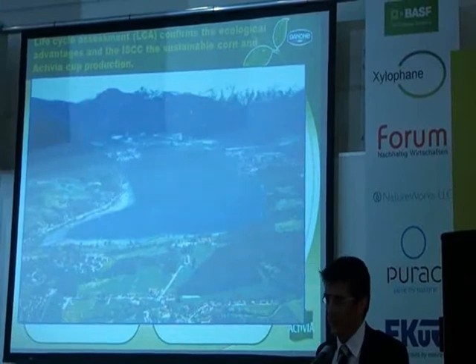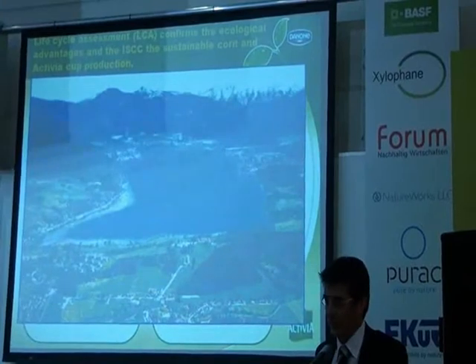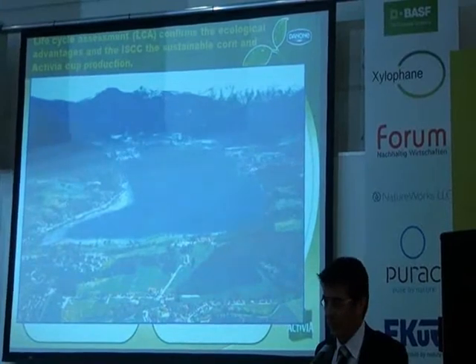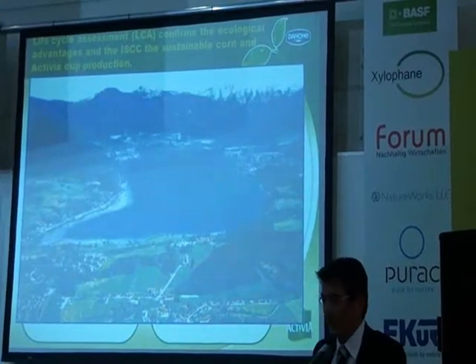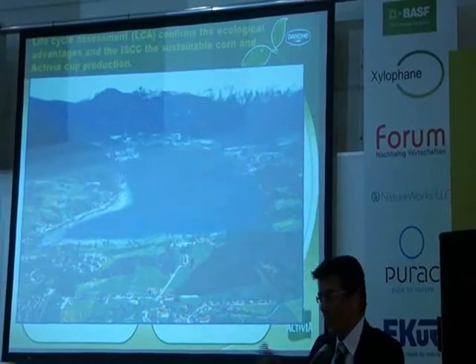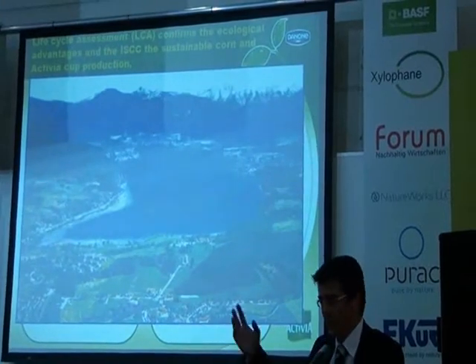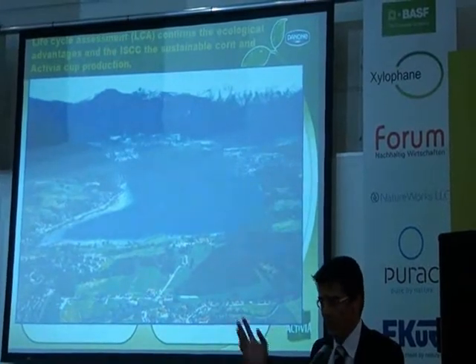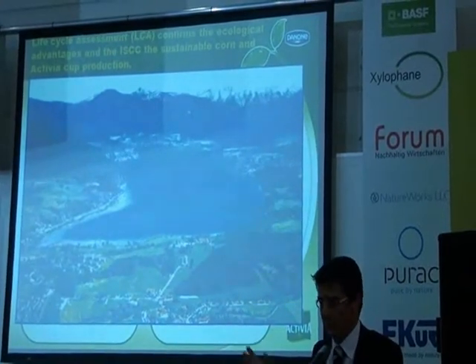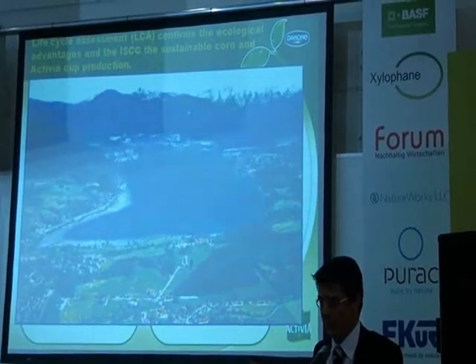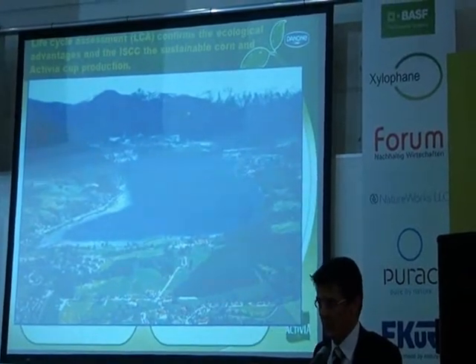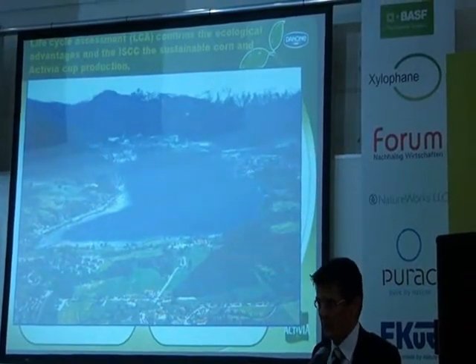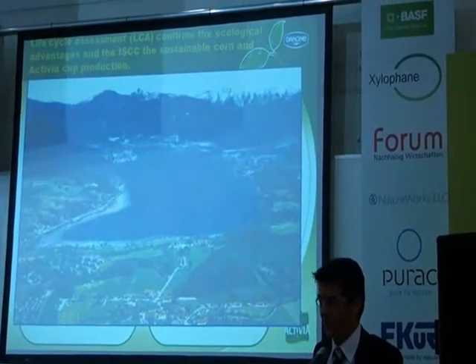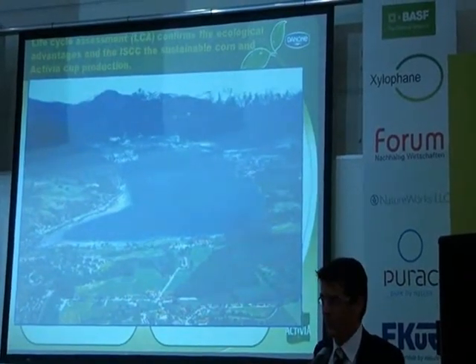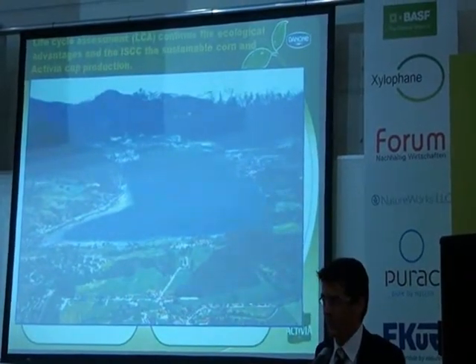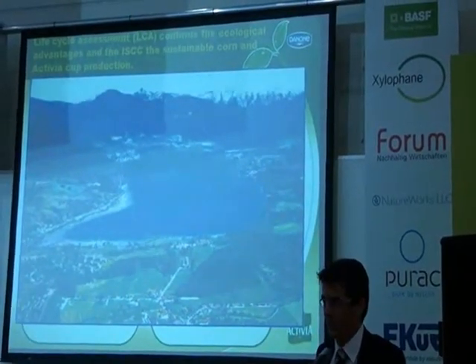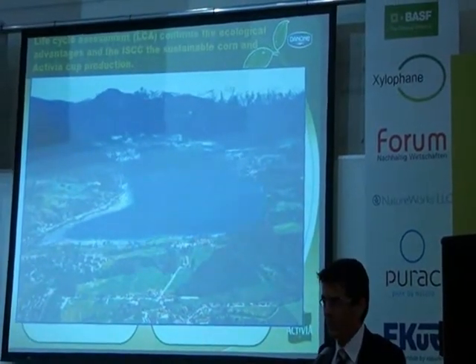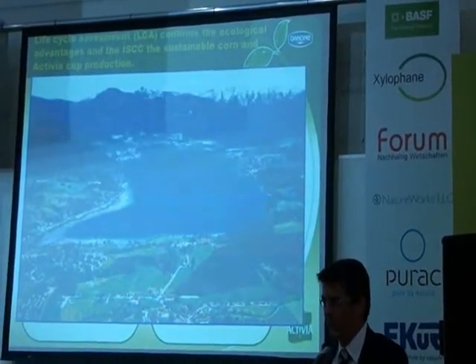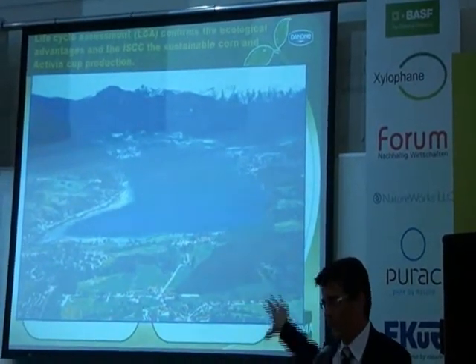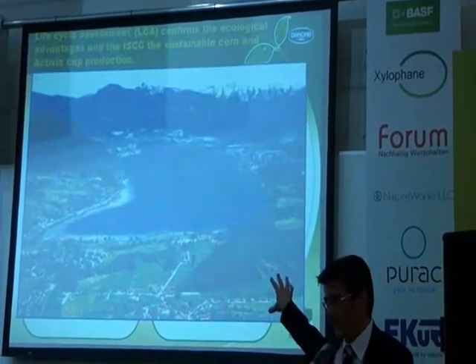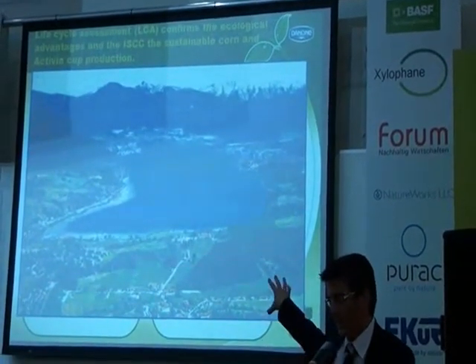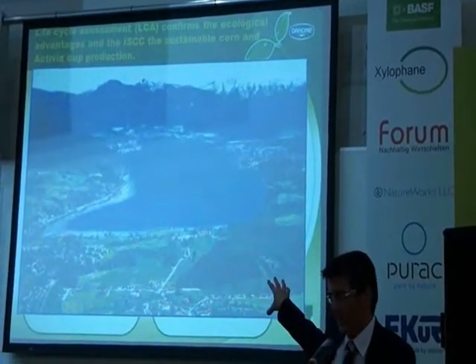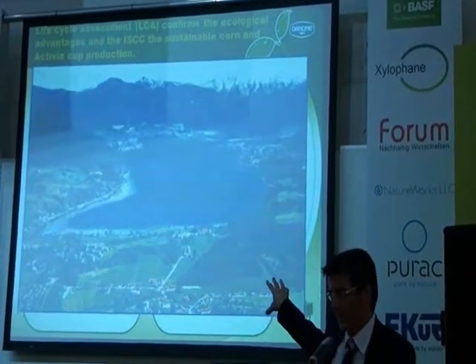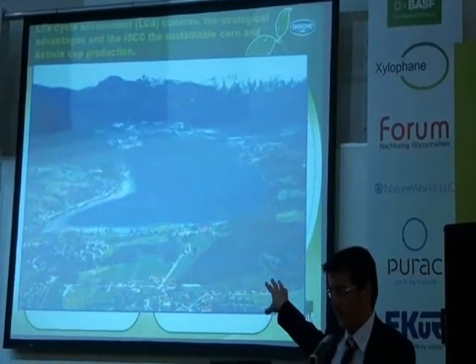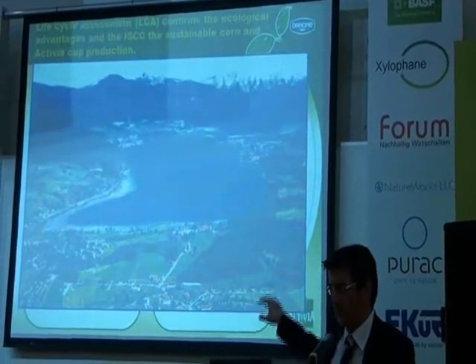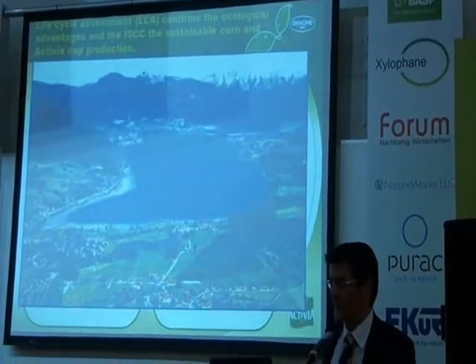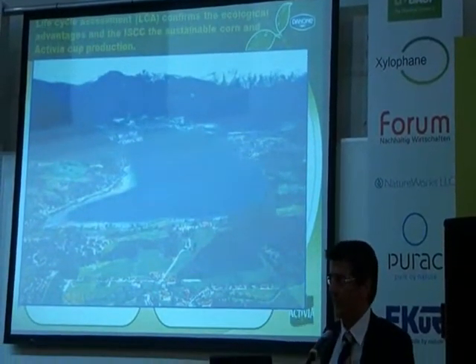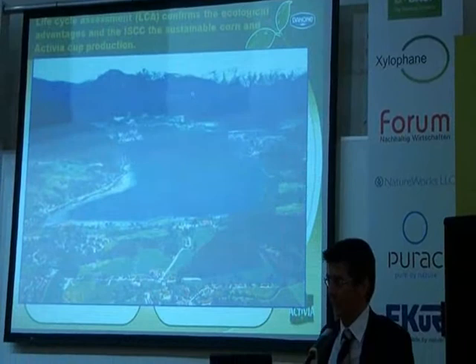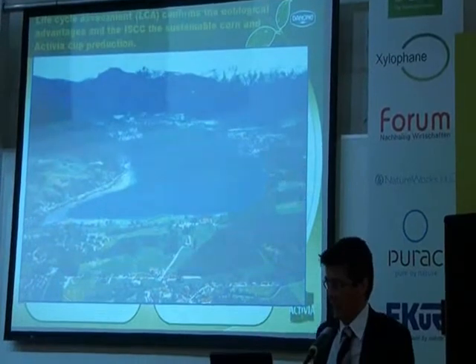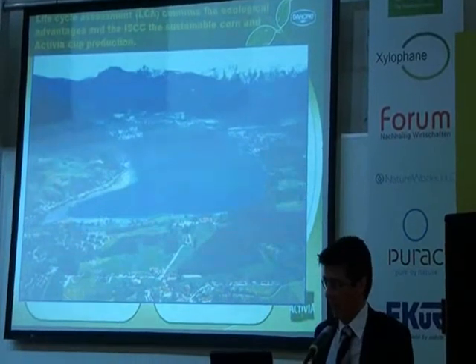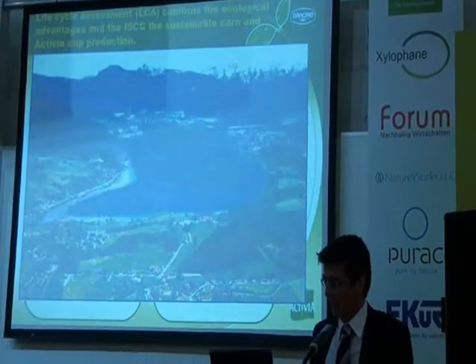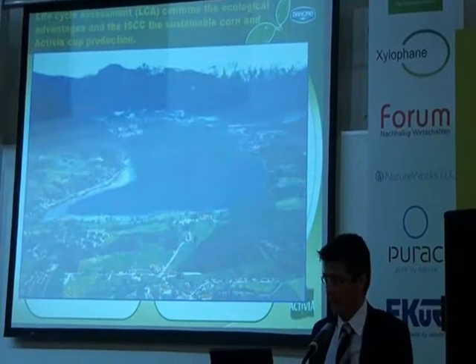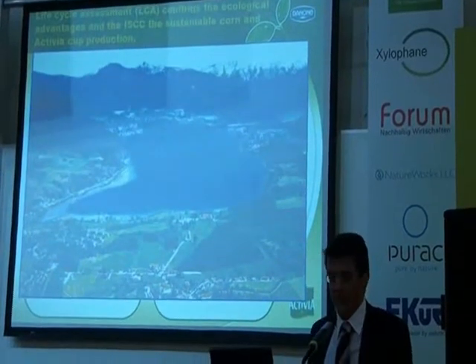And that's more or less it for my presentation. Happy to answer any questions from you. Thank you.